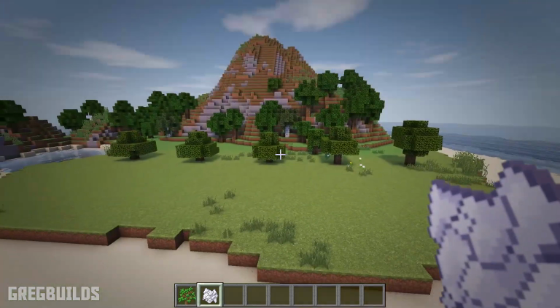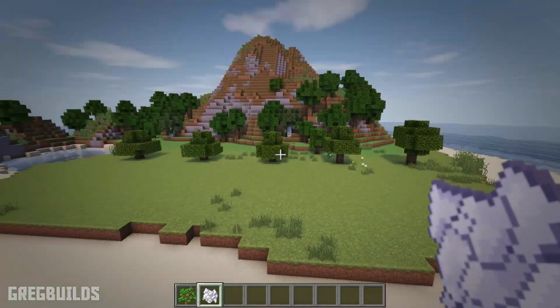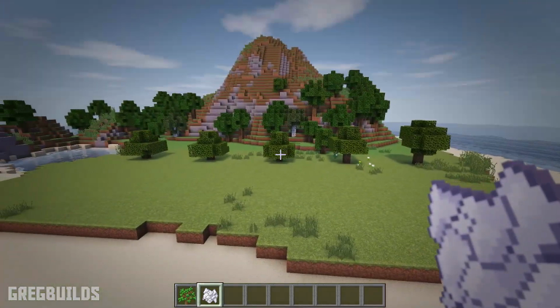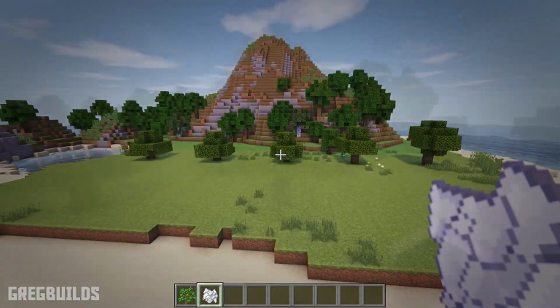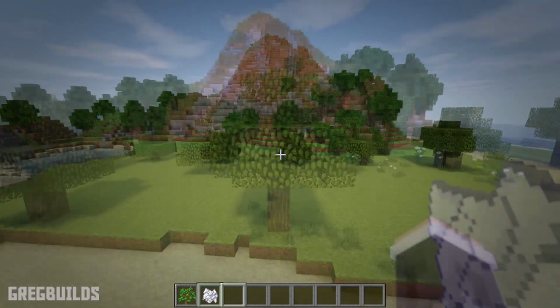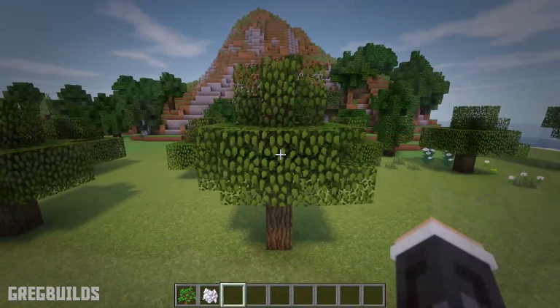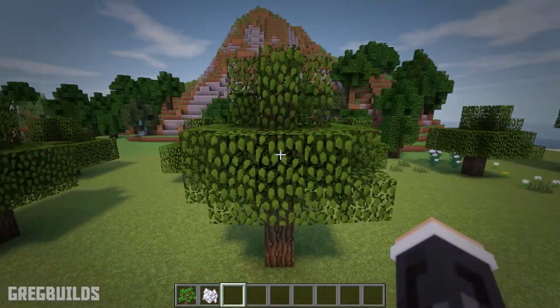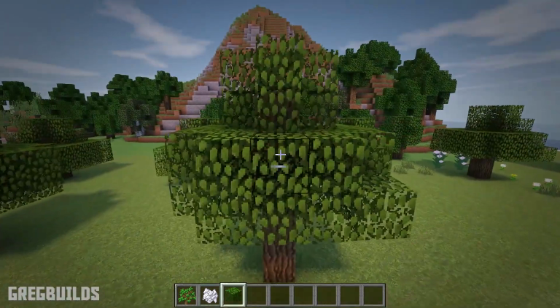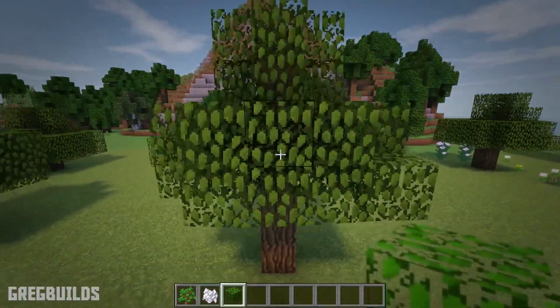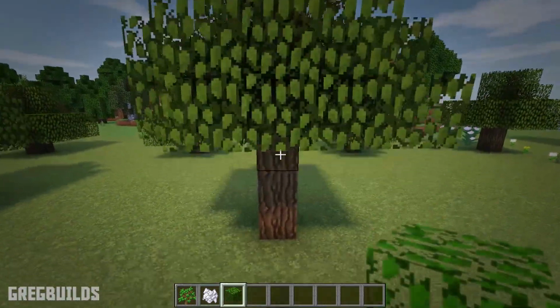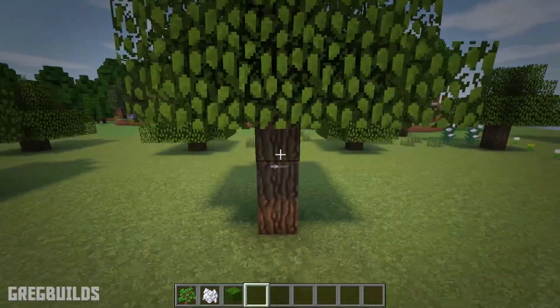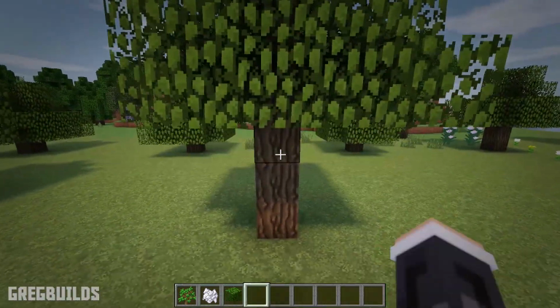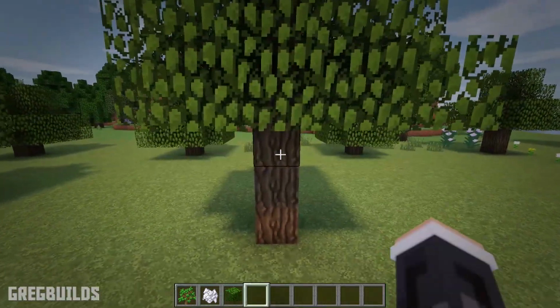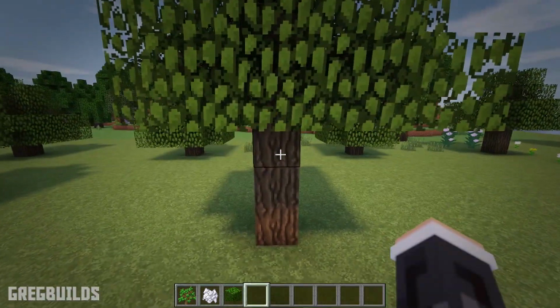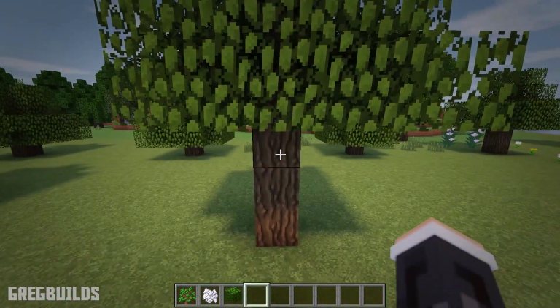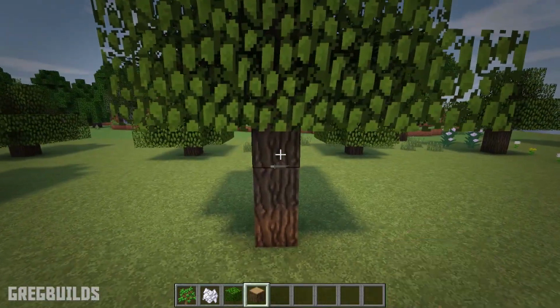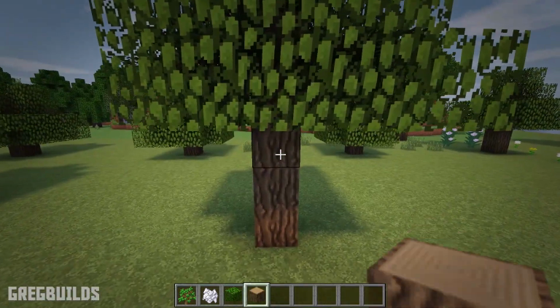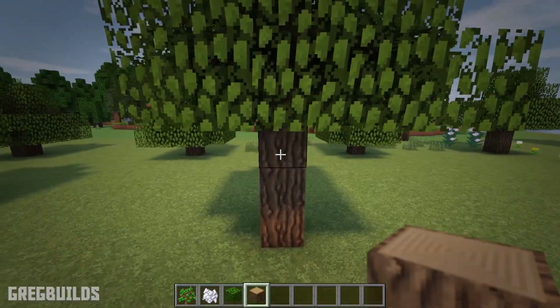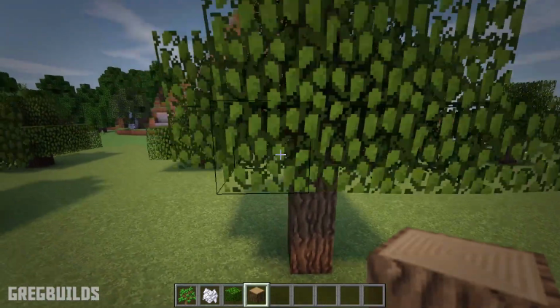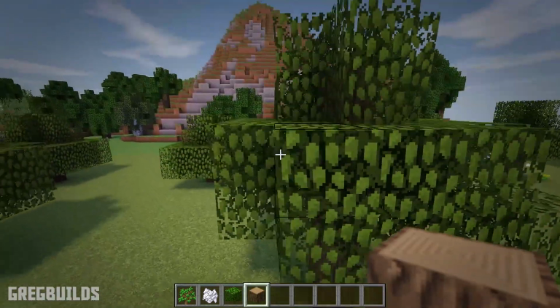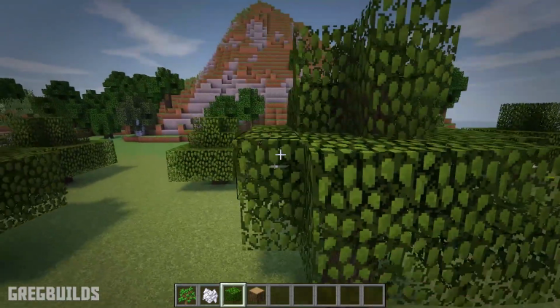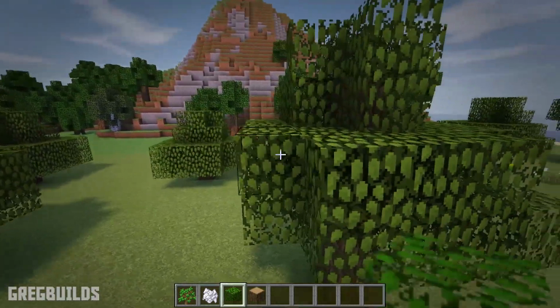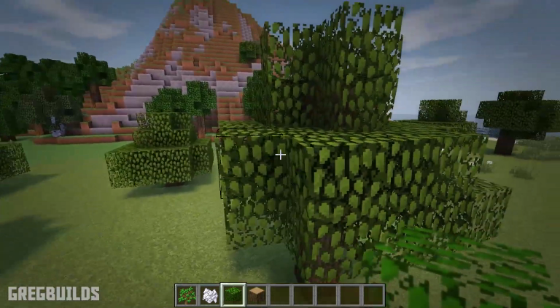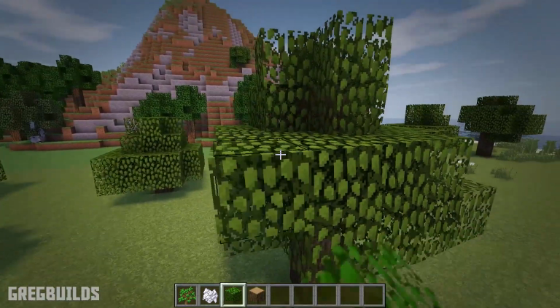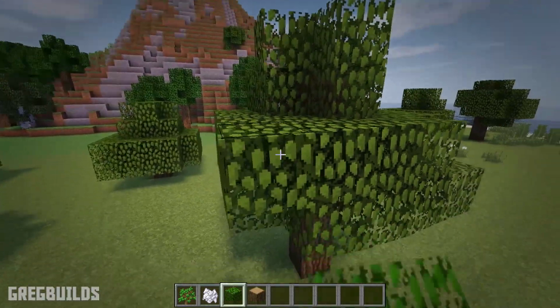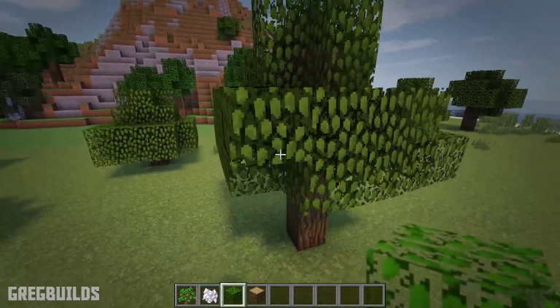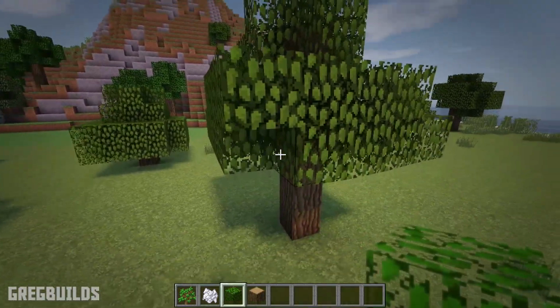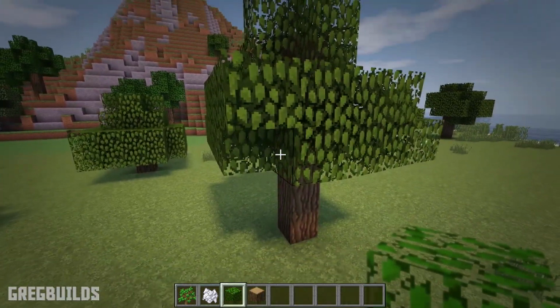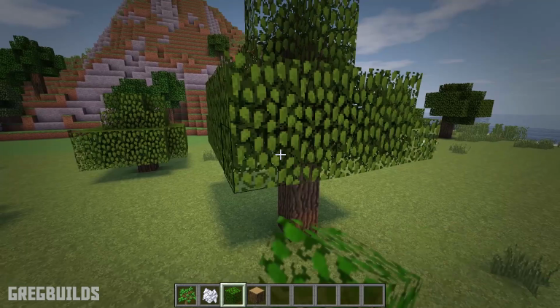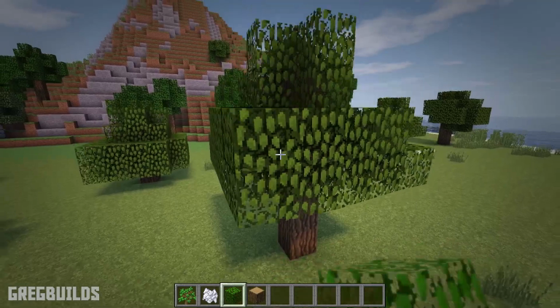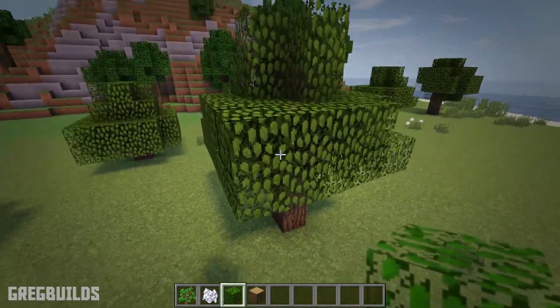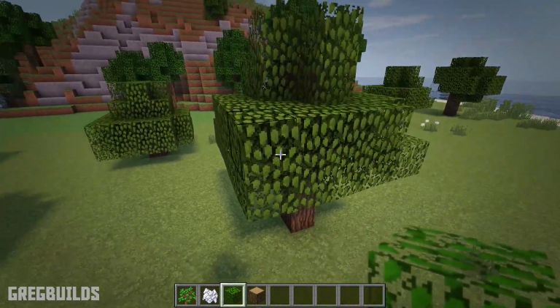However, you could also use your own tree design, or you can modify a tree by placing extra oak leaves or adding and removing extra logs.